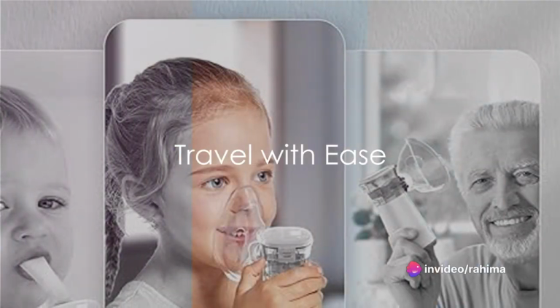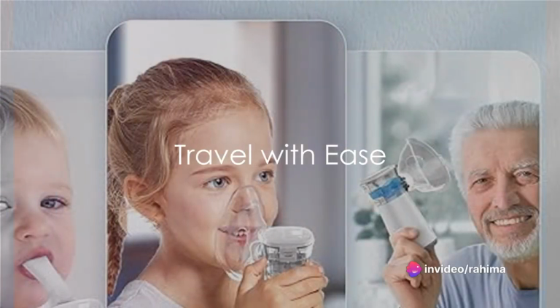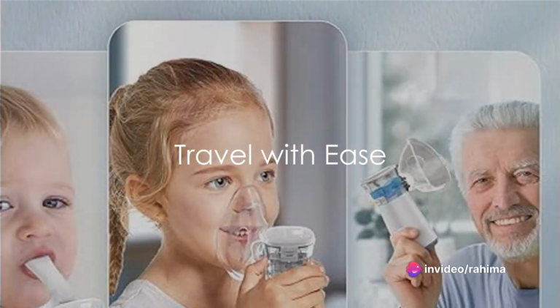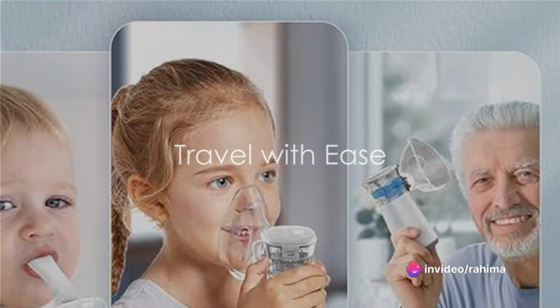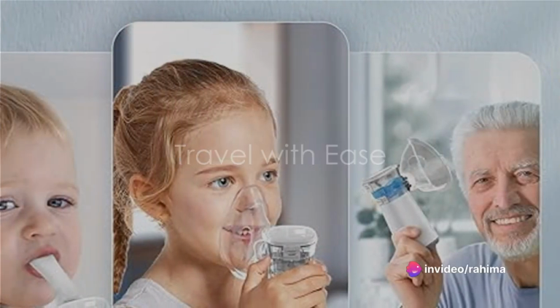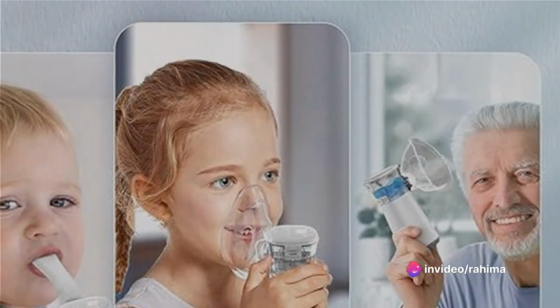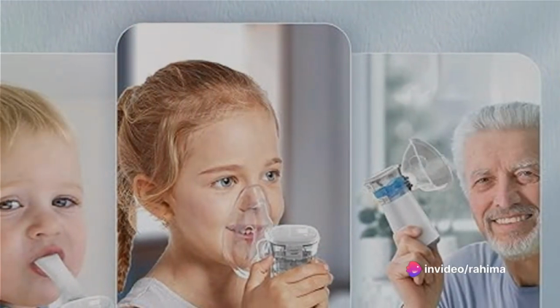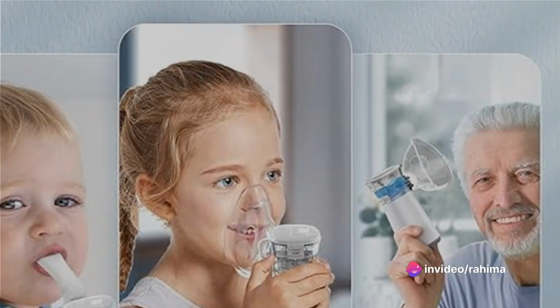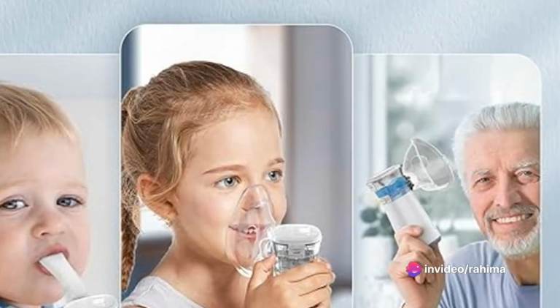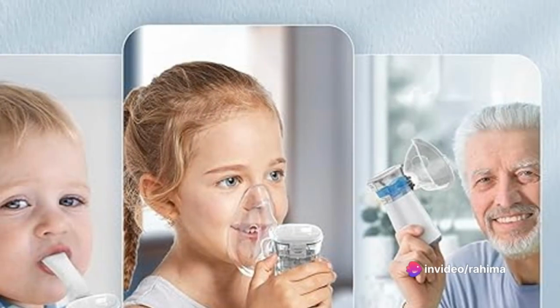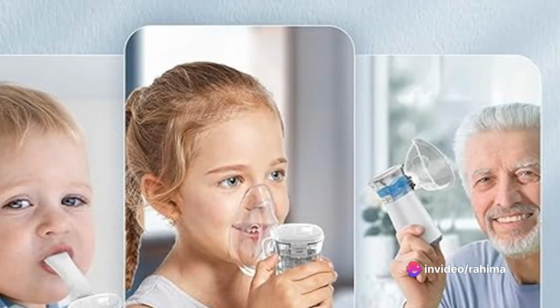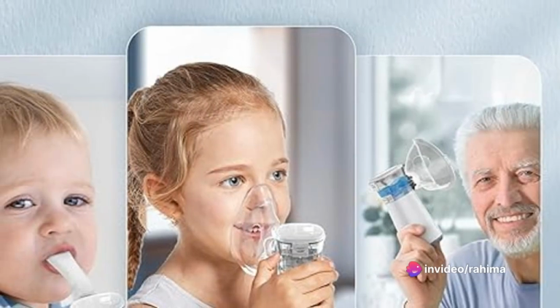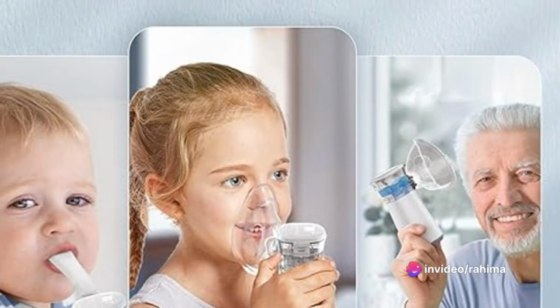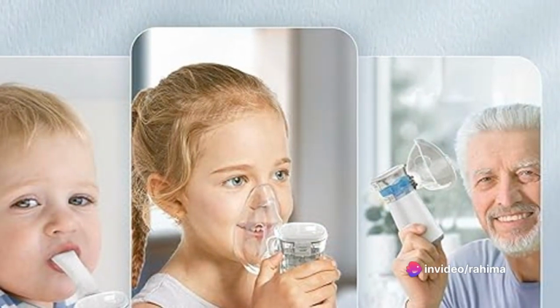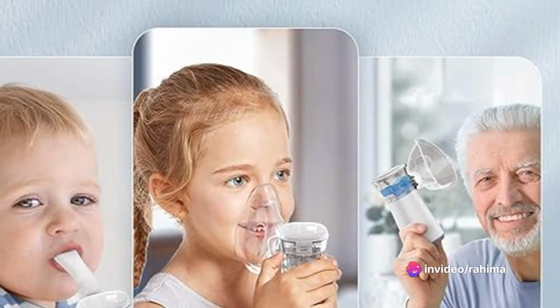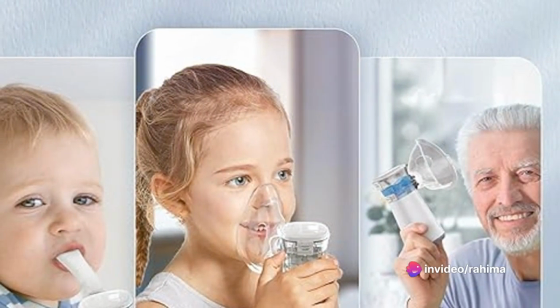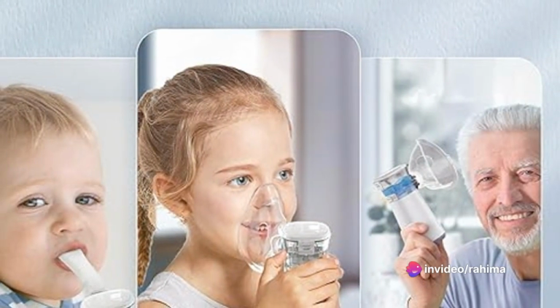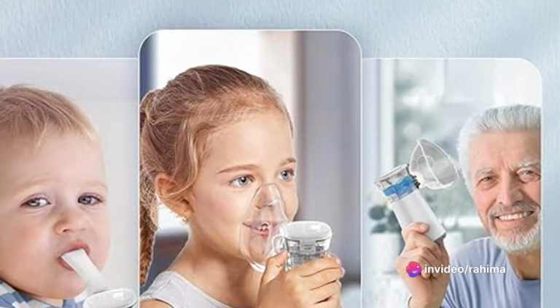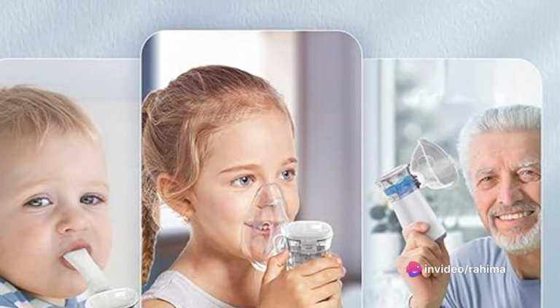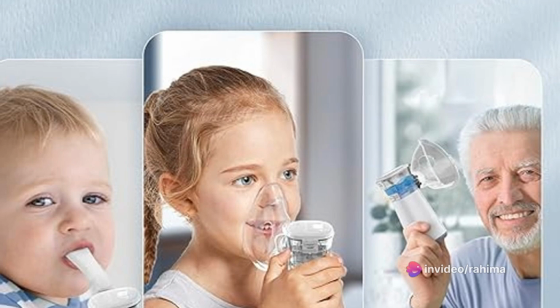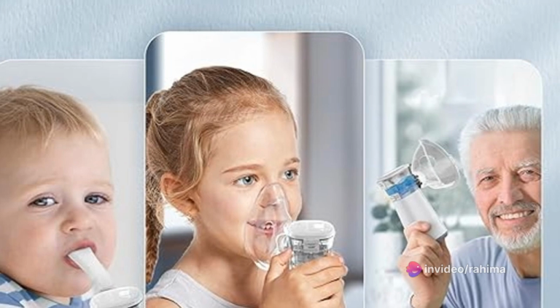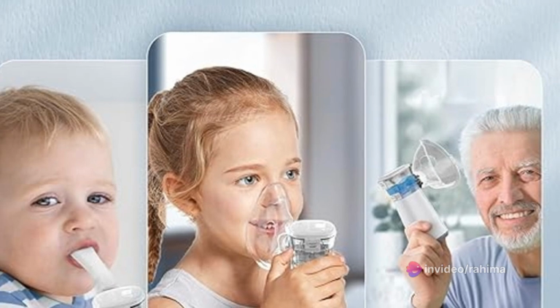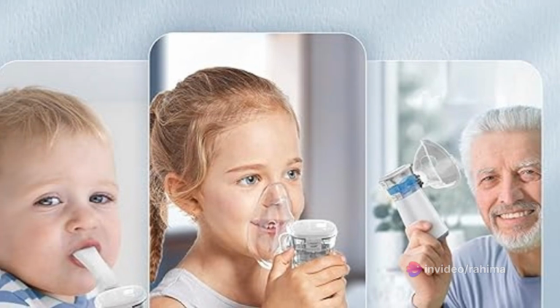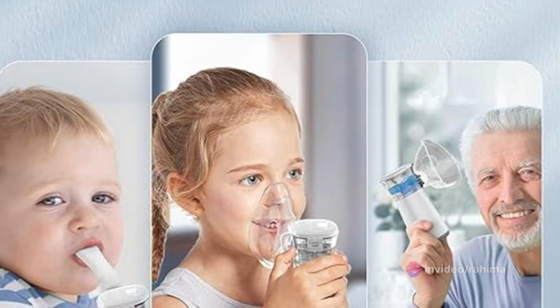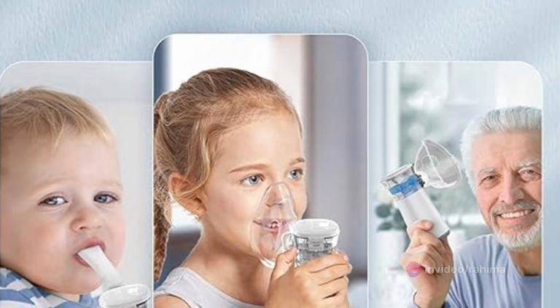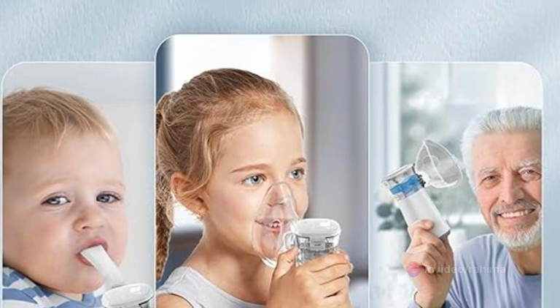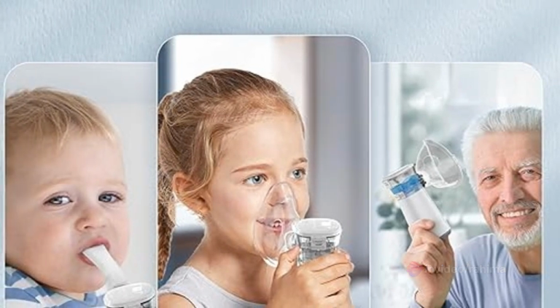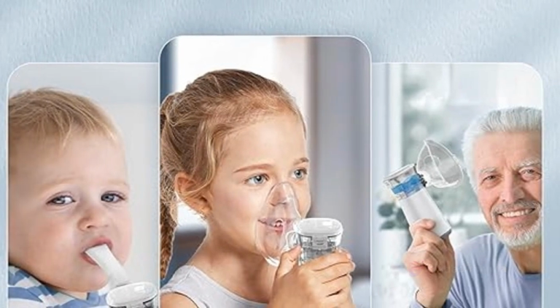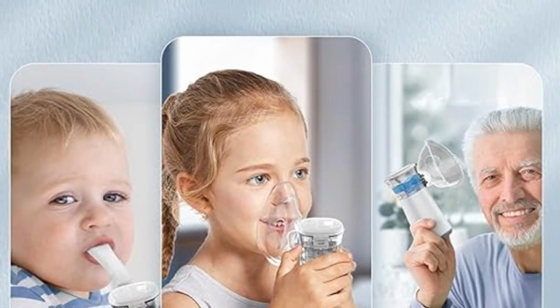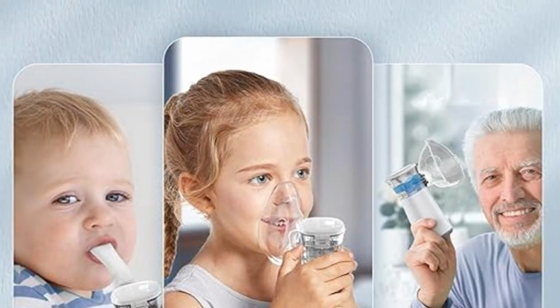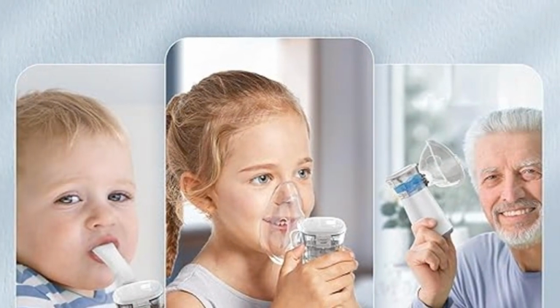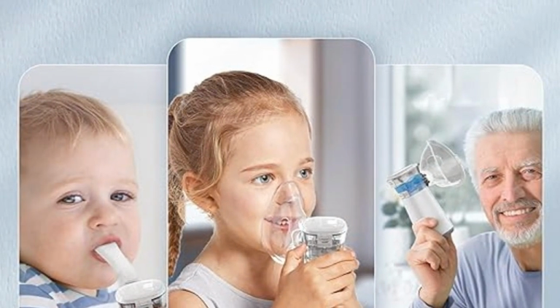Introducing the Hulami Portable Auto Nebulizer Machine — your travel-friendly solution to breathing problems.